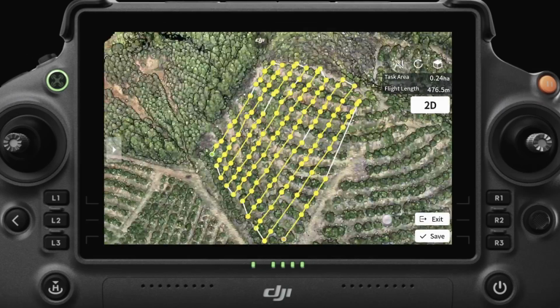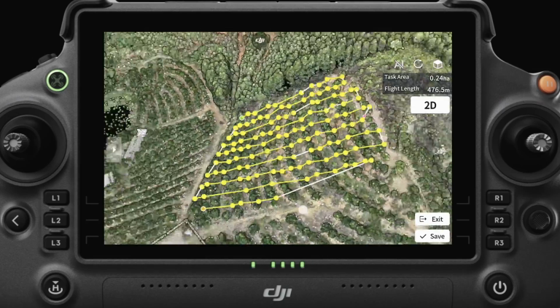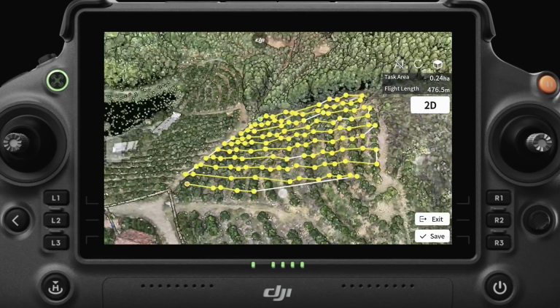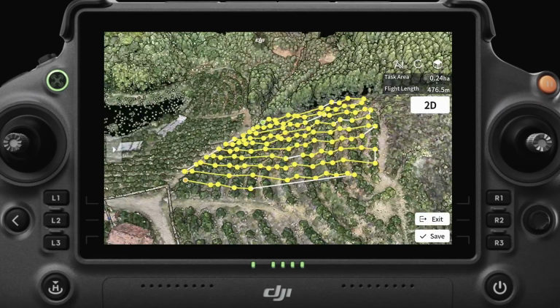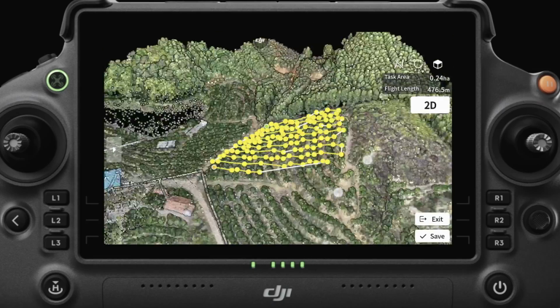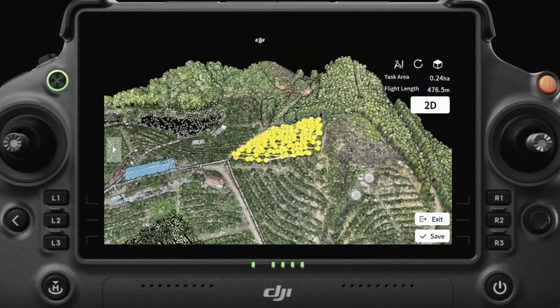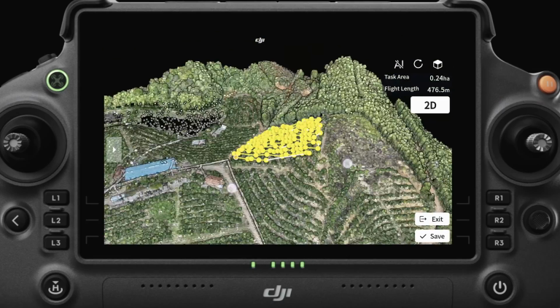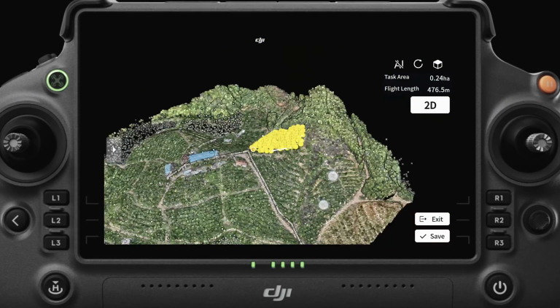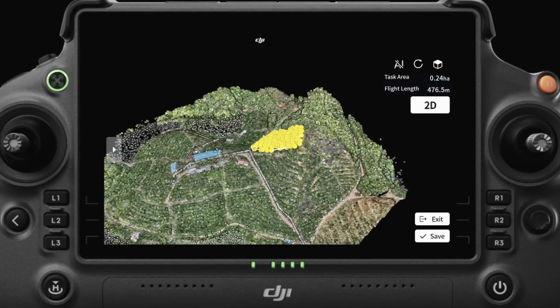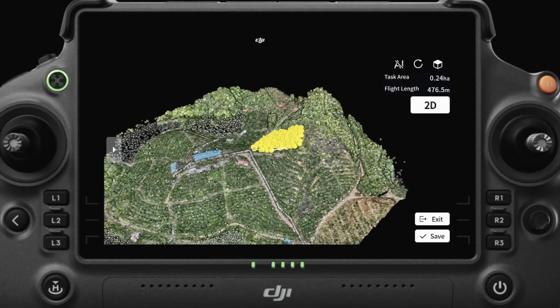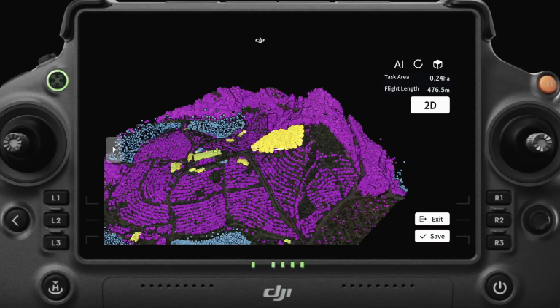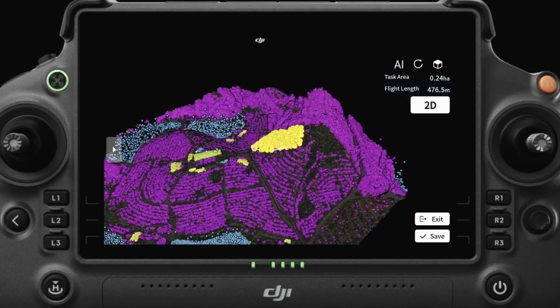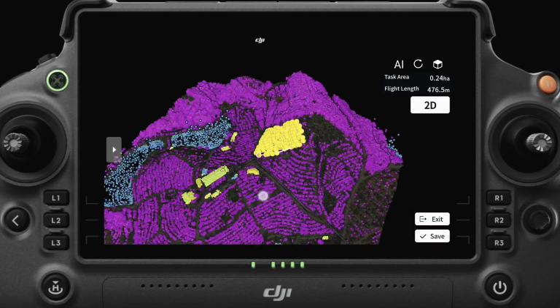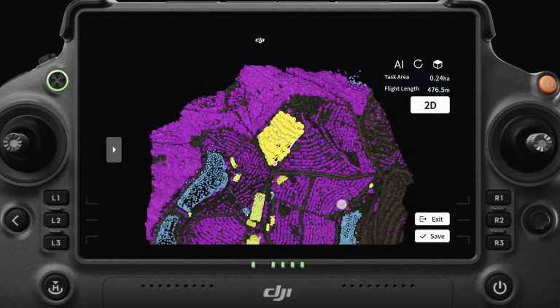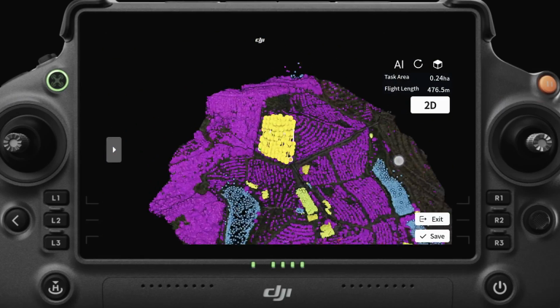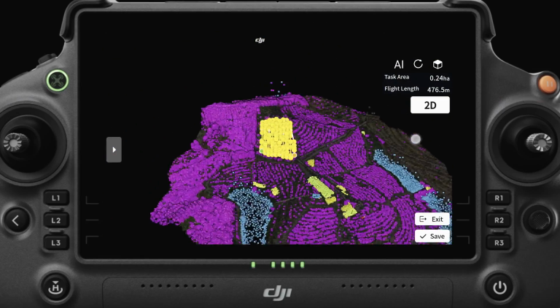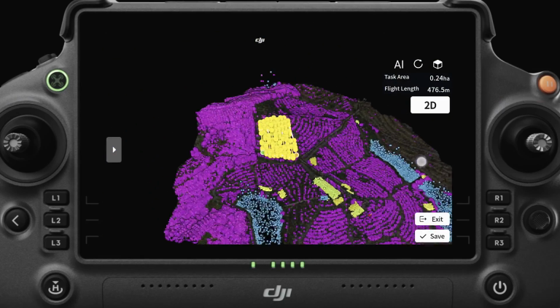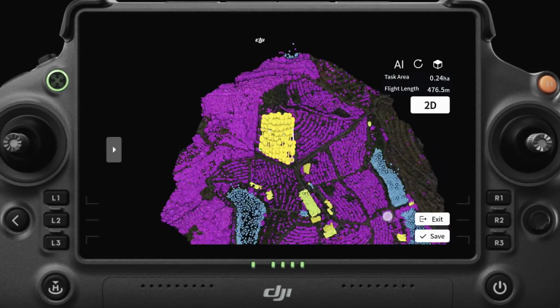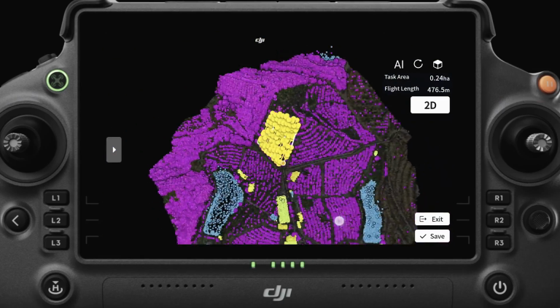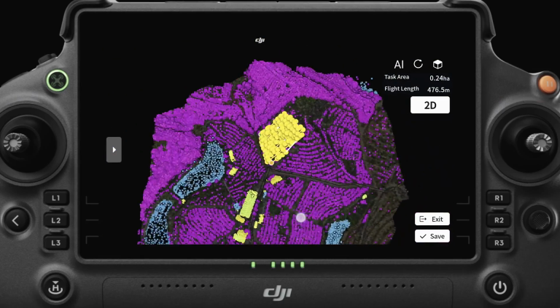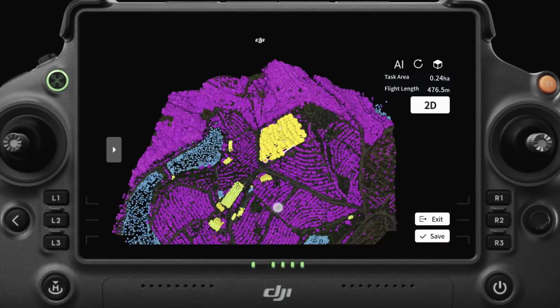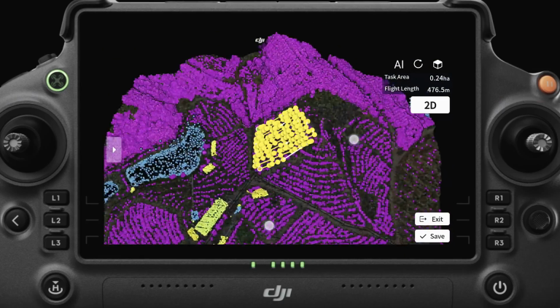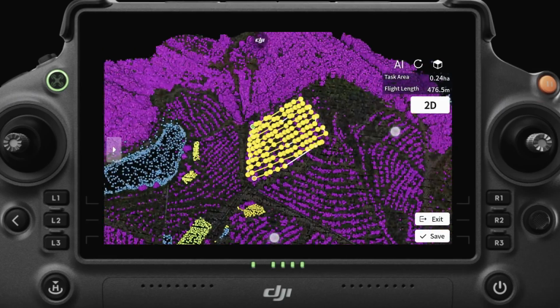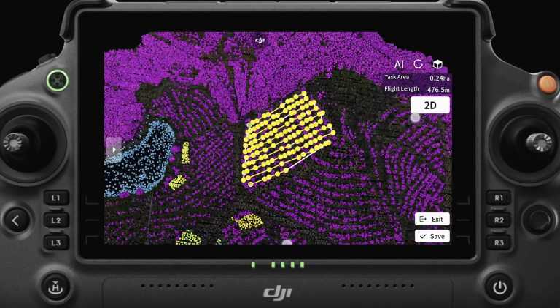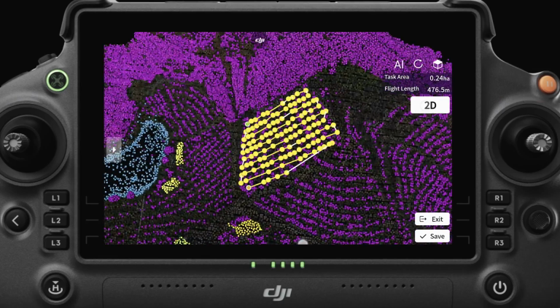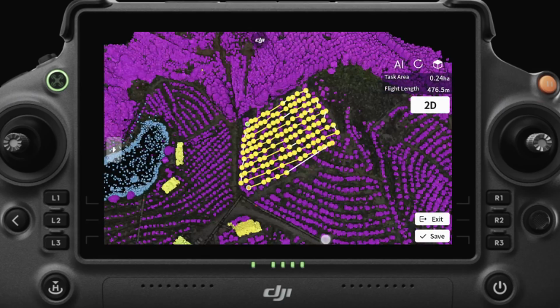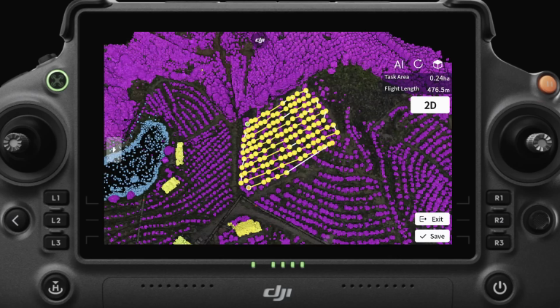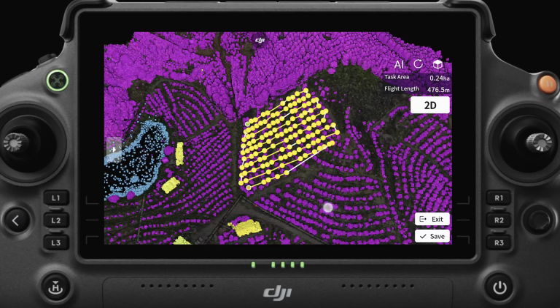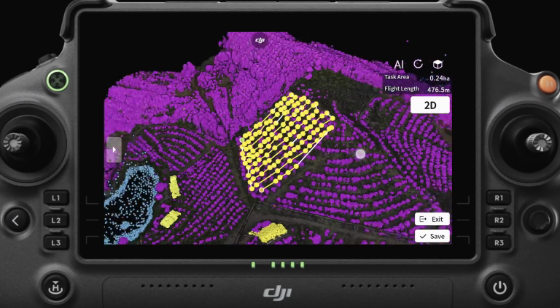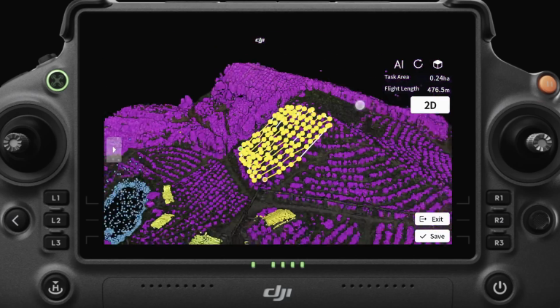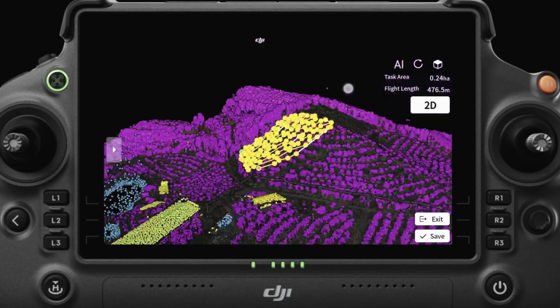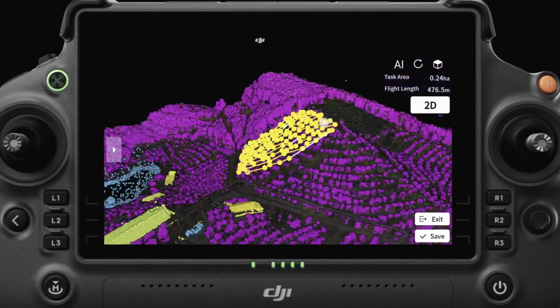Furthermore, Orchard Mapping Mode uses AI to identify trees and obstacles, collect height data, and generate 3D flight paths. These paths are then sent to the drone for accurate navigation.